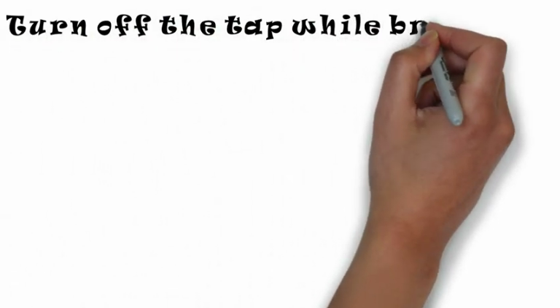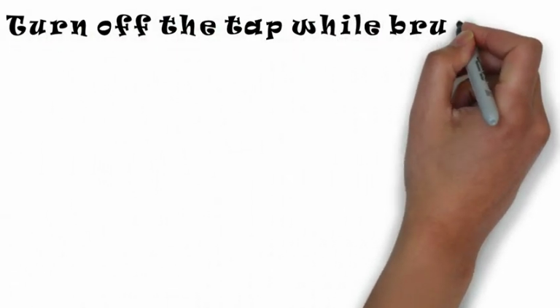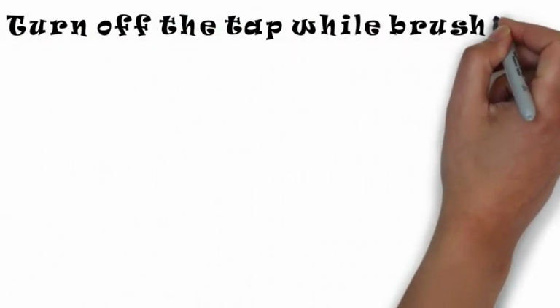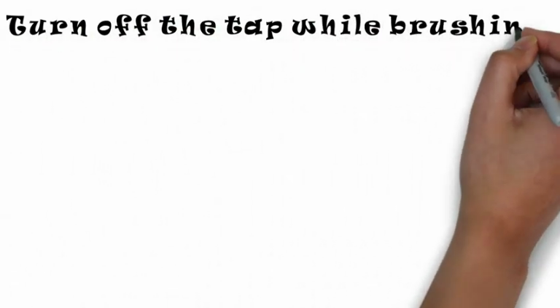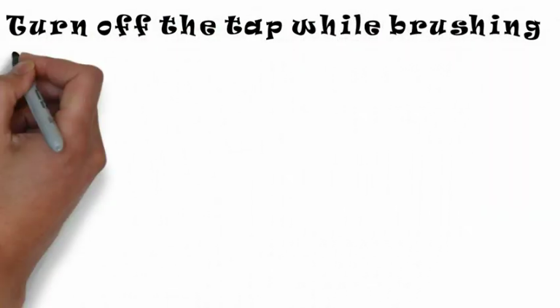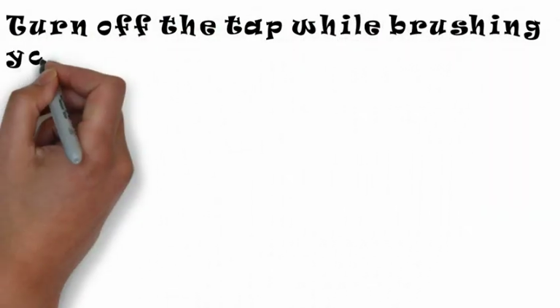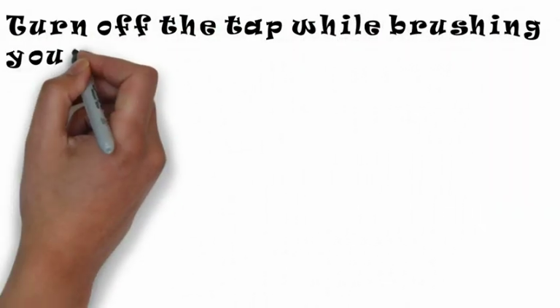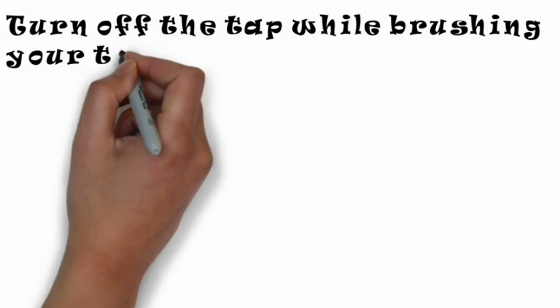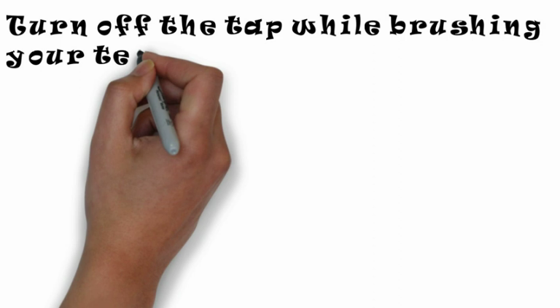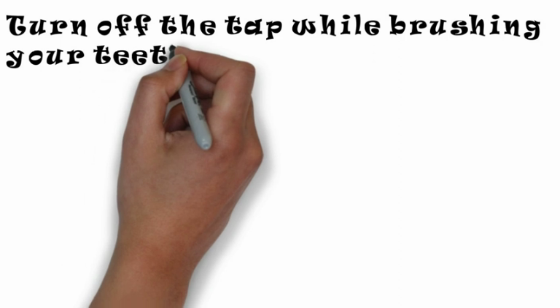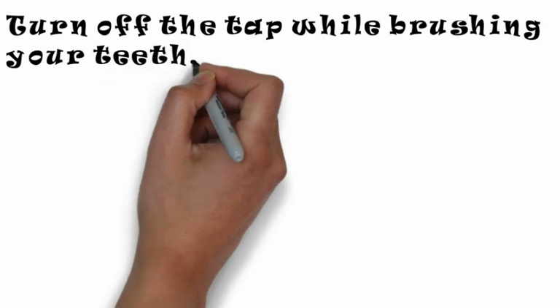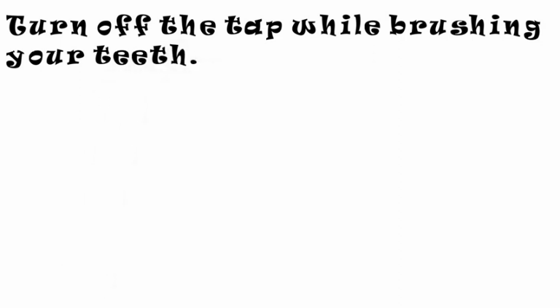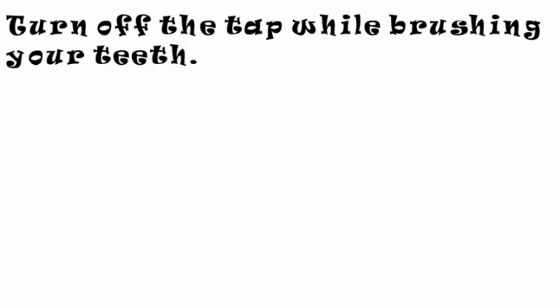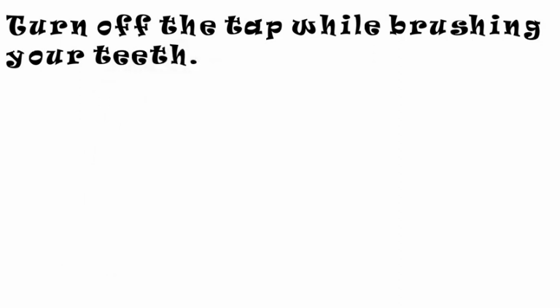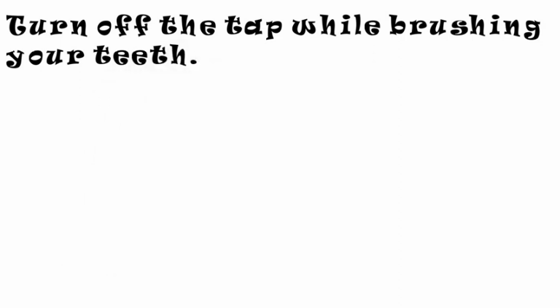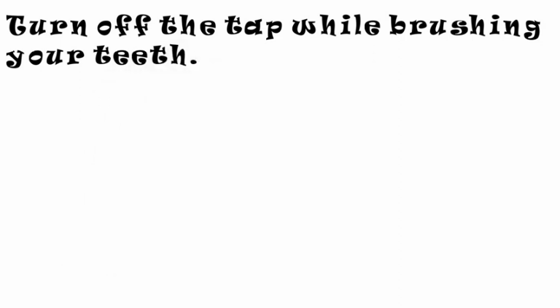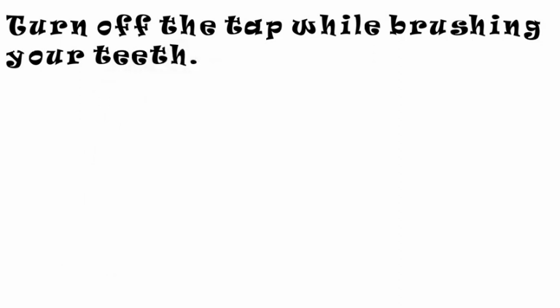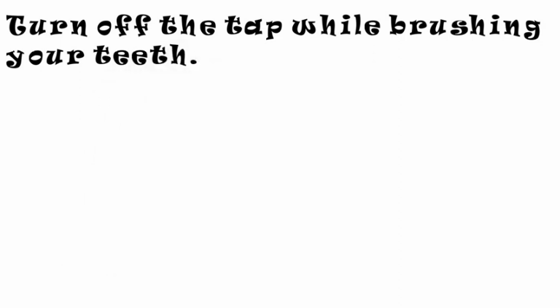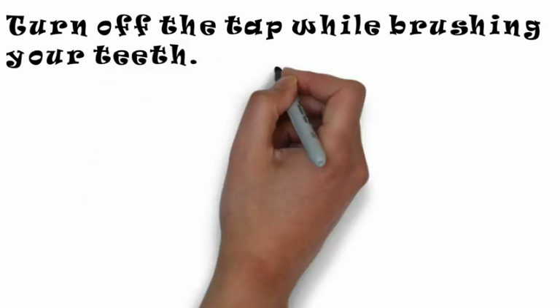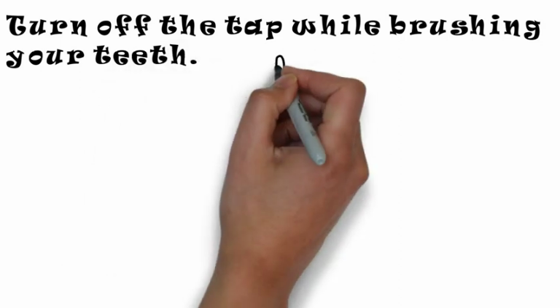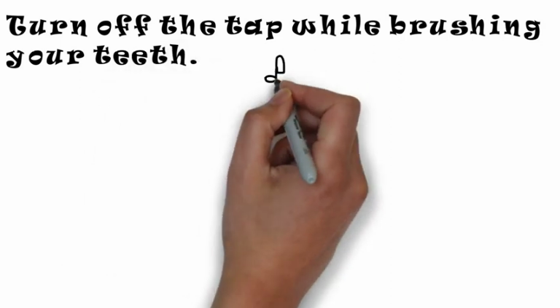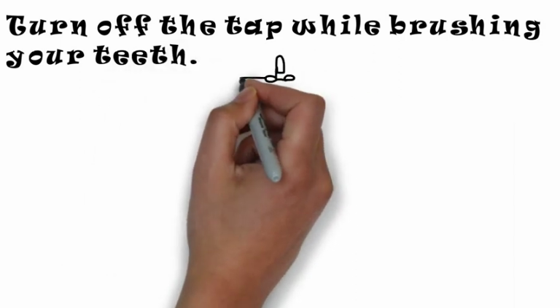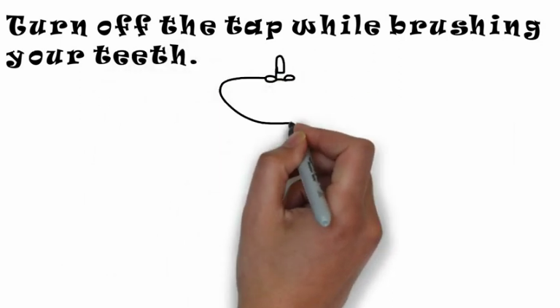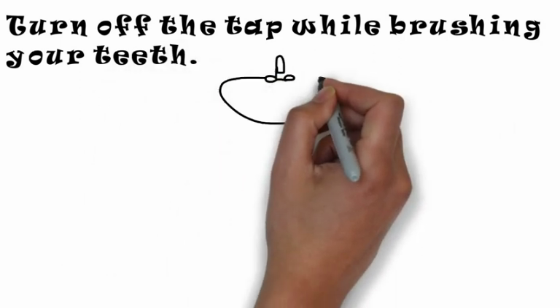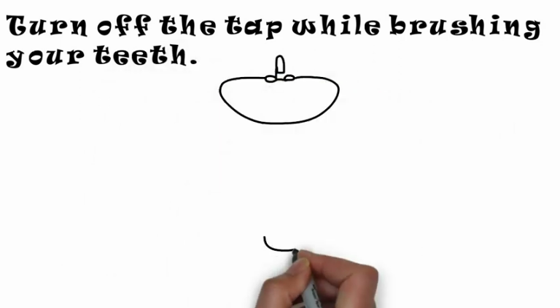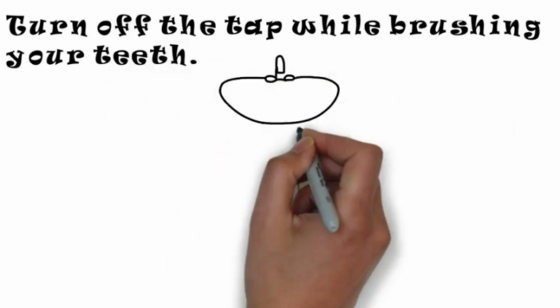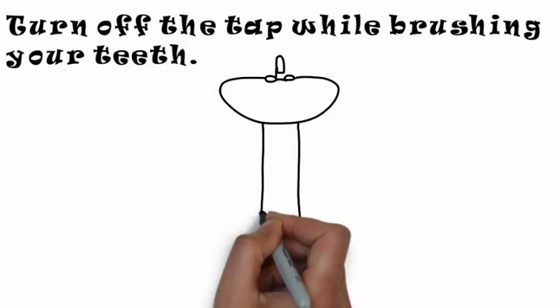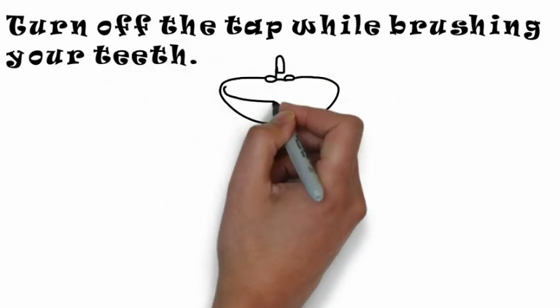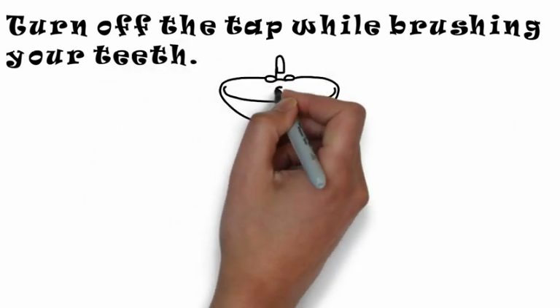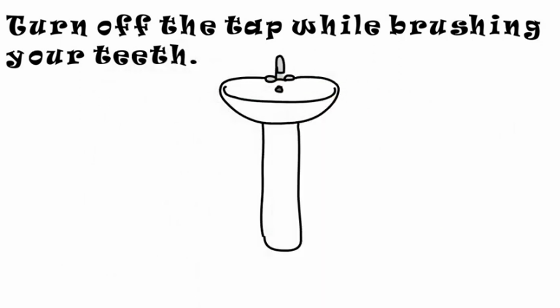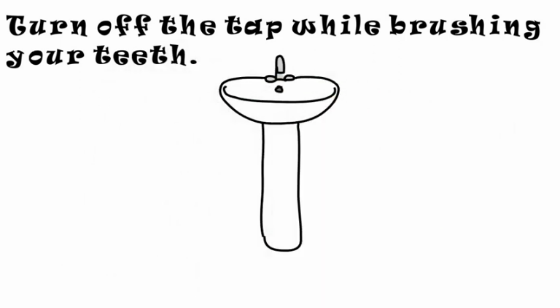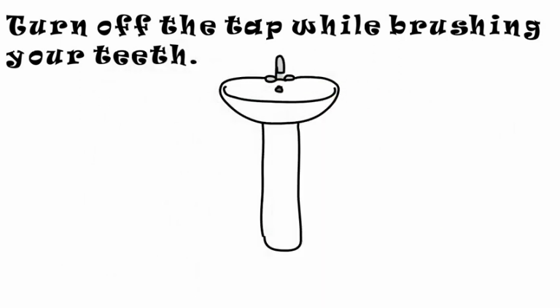Turn off the tap while brushing your teeth. This way you can brush your teeth and save water at the same time.